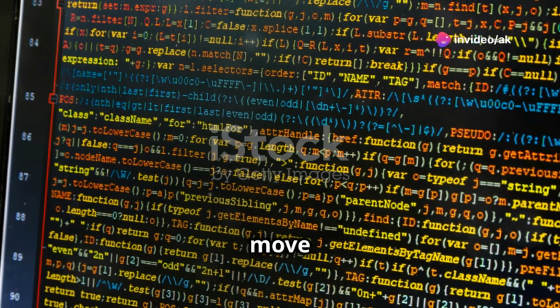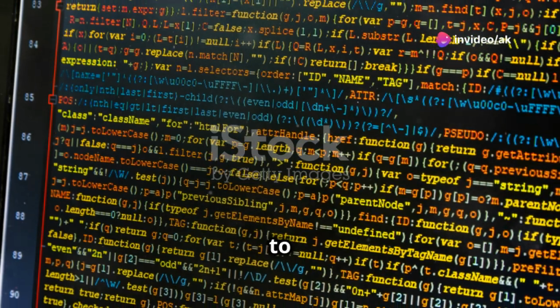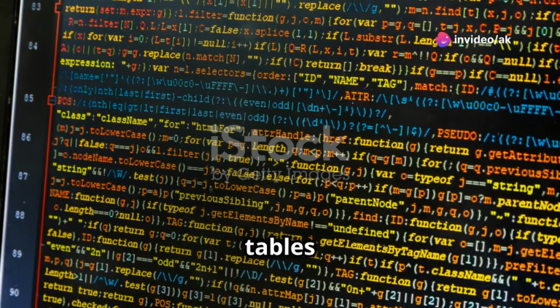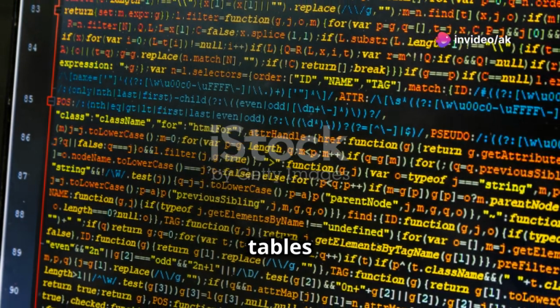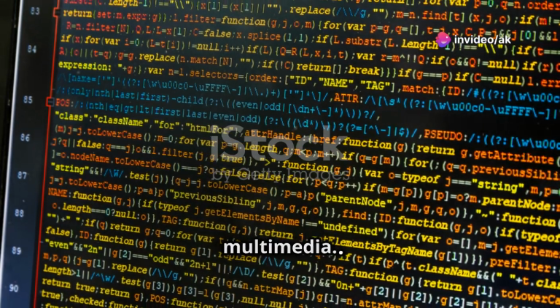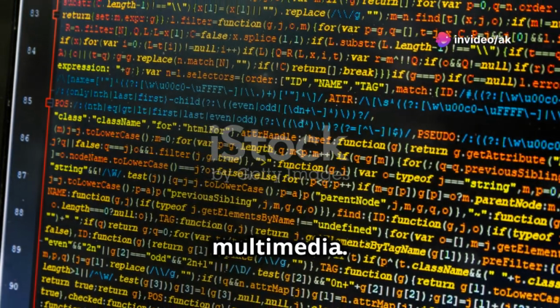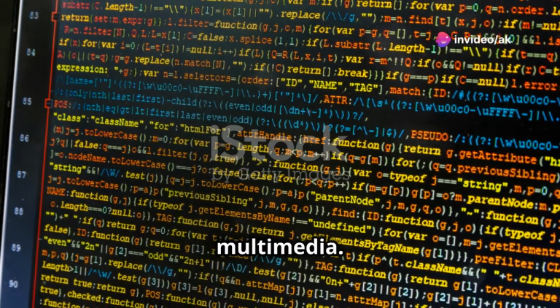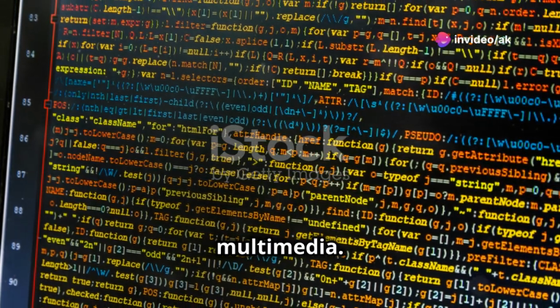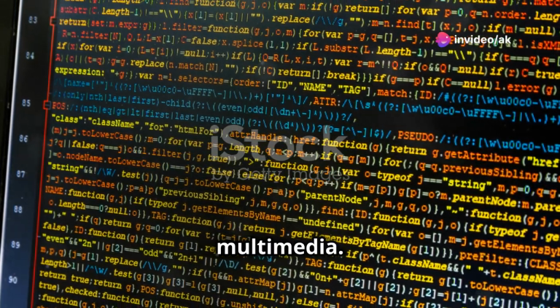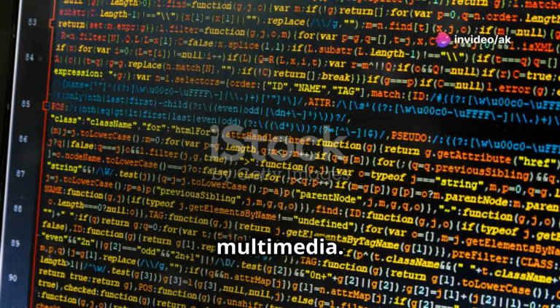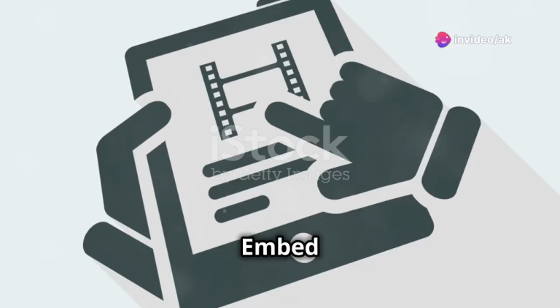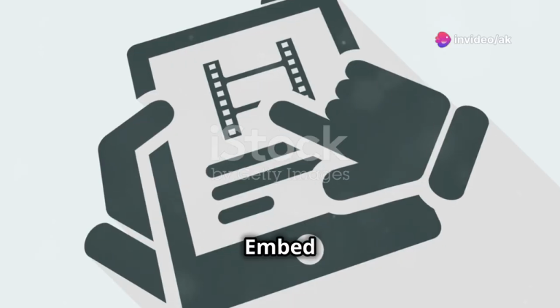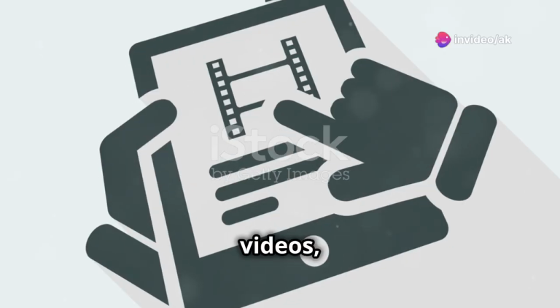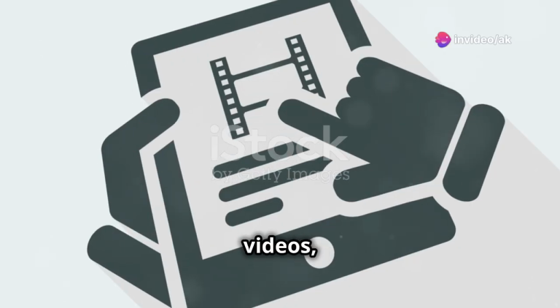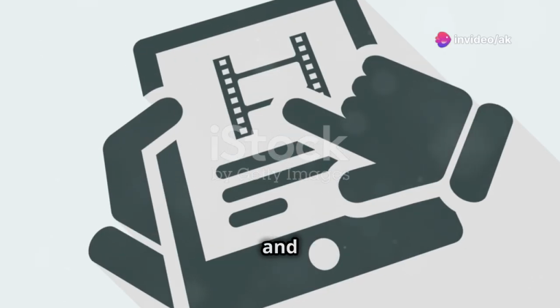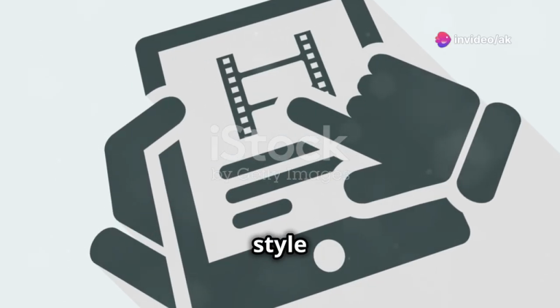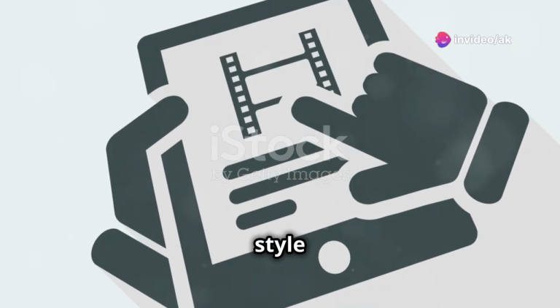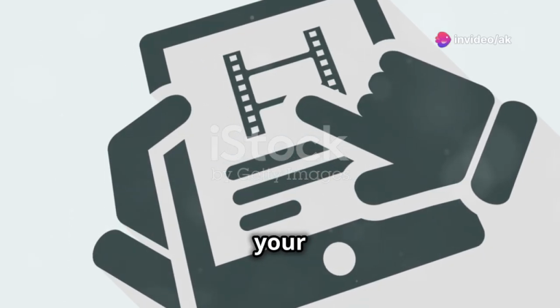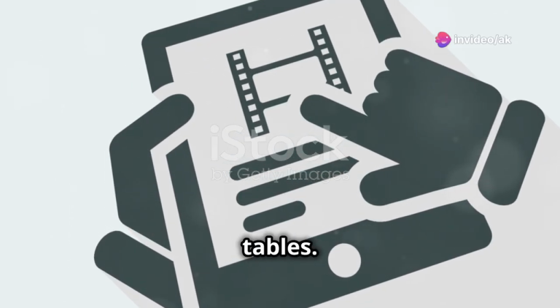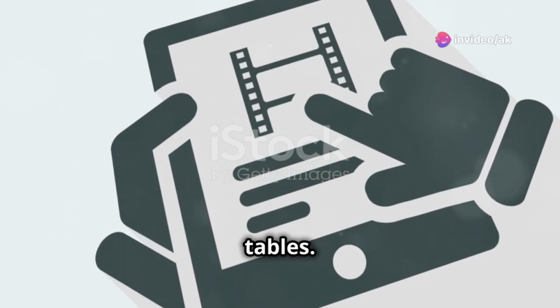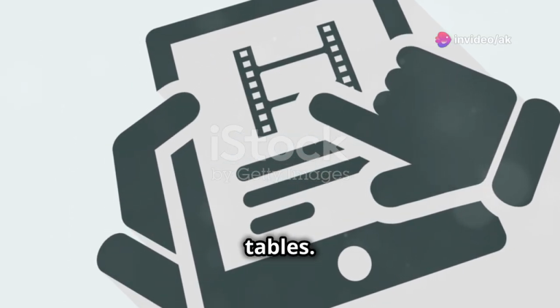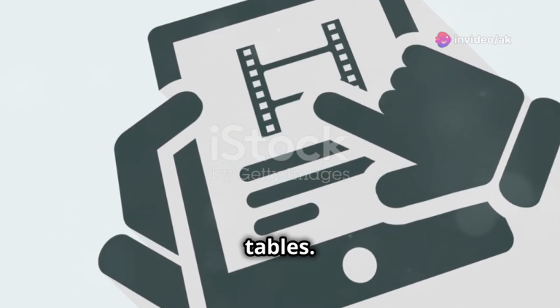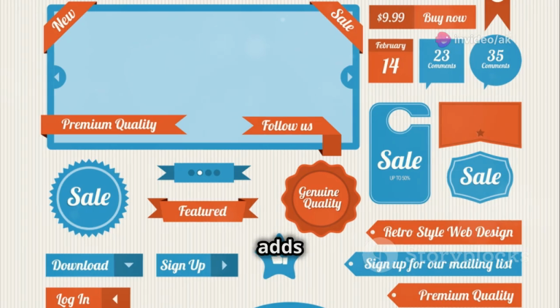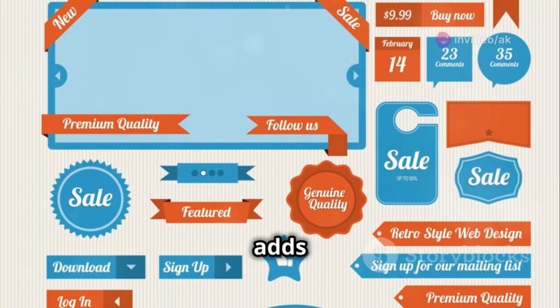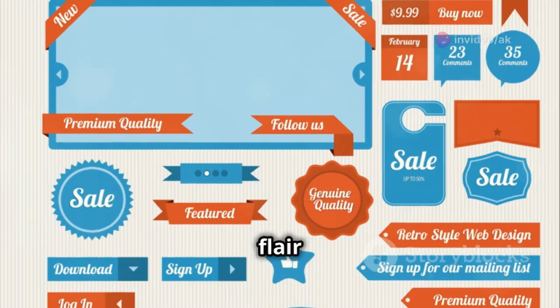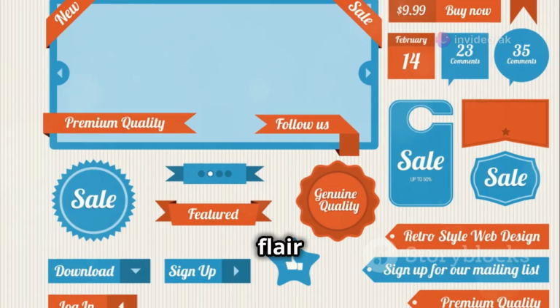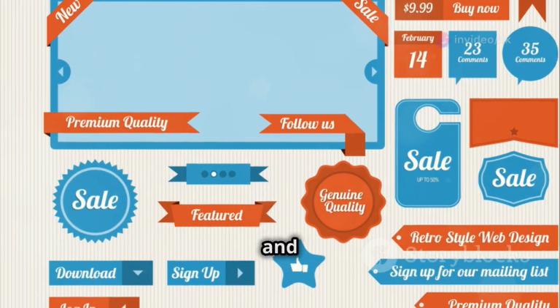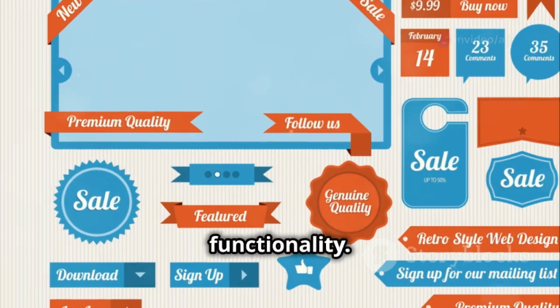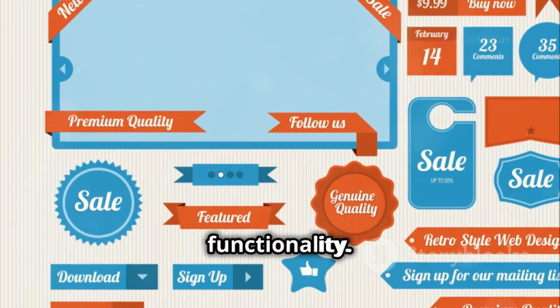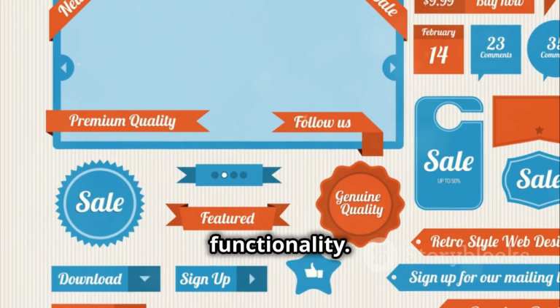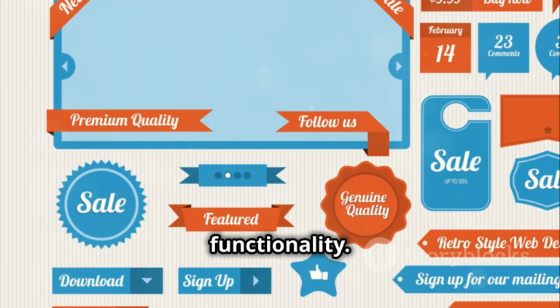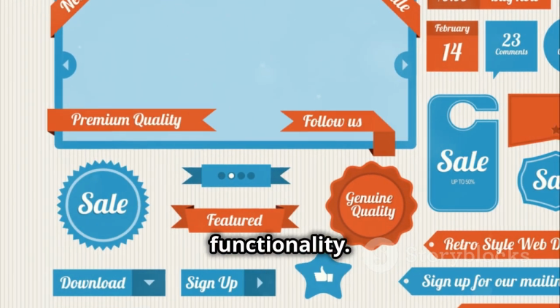Now move on to tables and multimedia. Embed videos and style your tables — it adds flair and functionality.